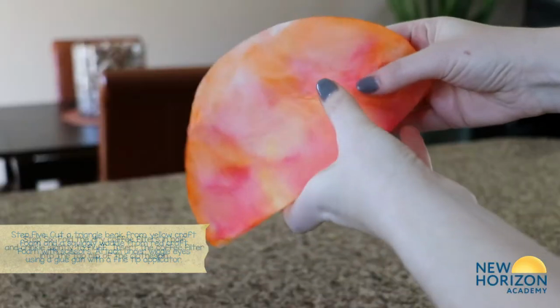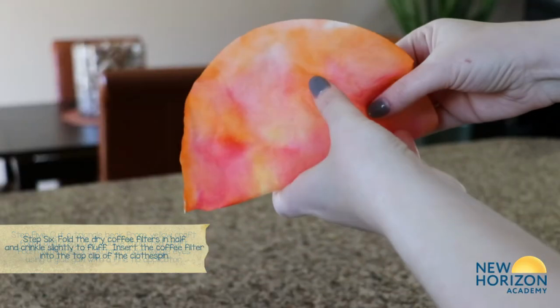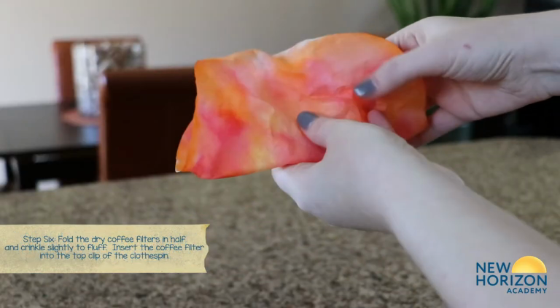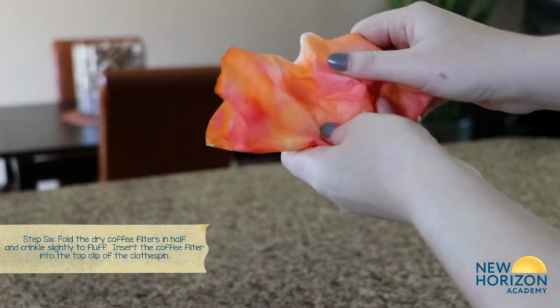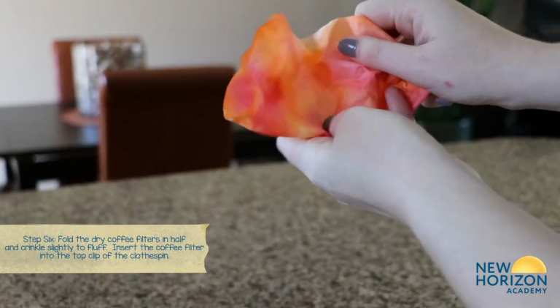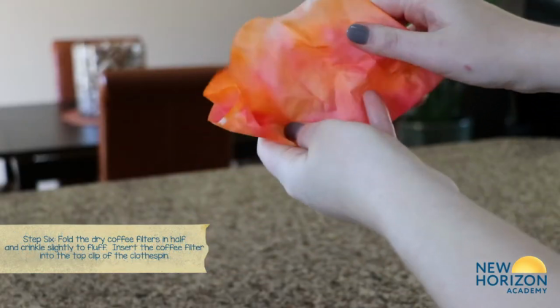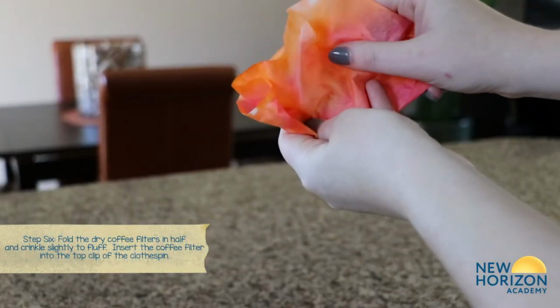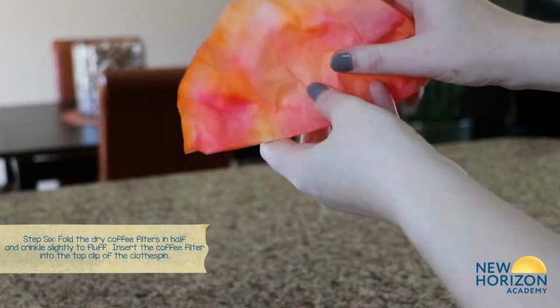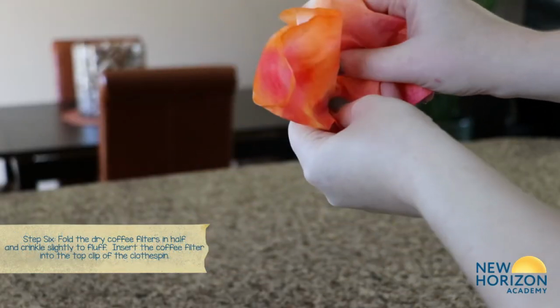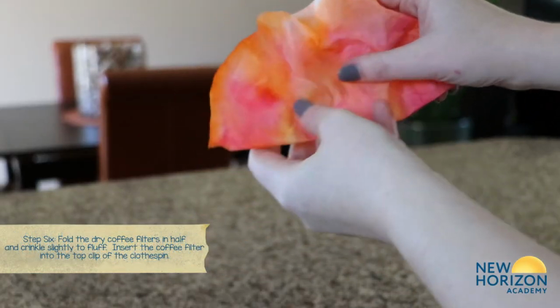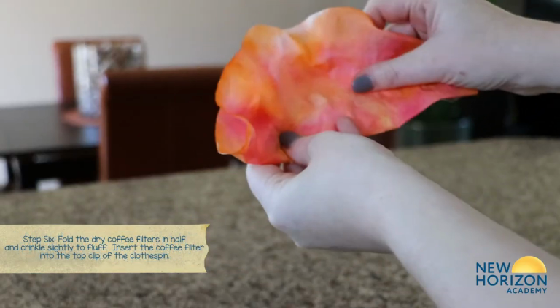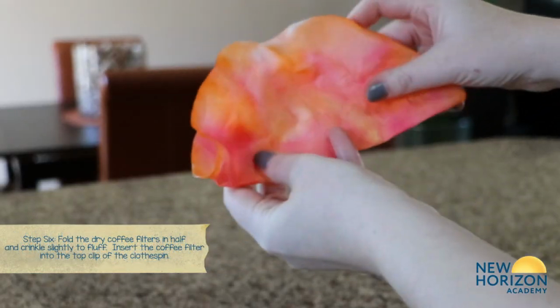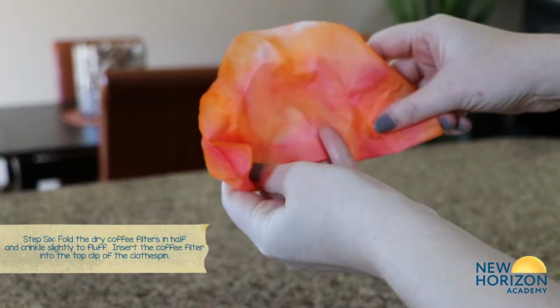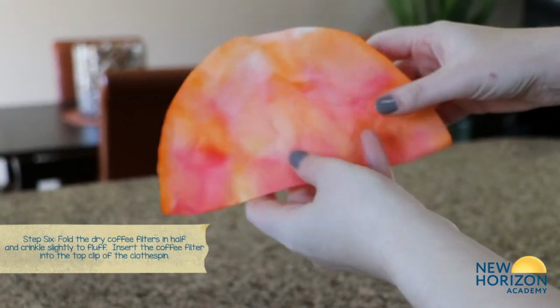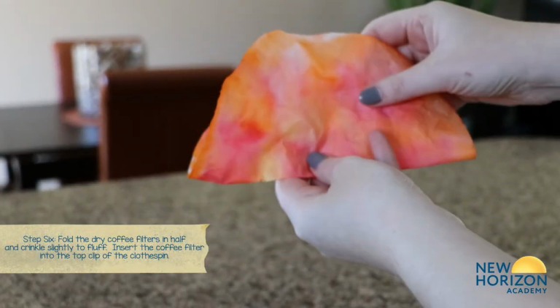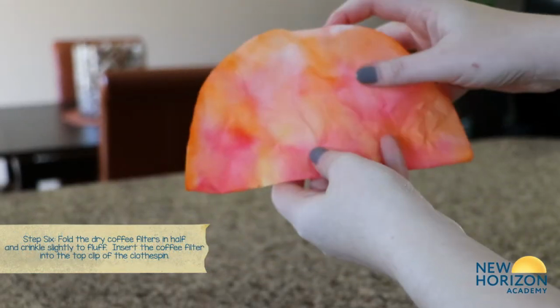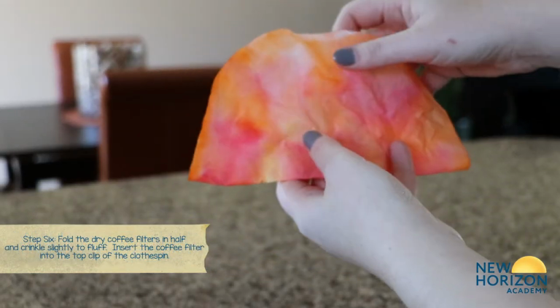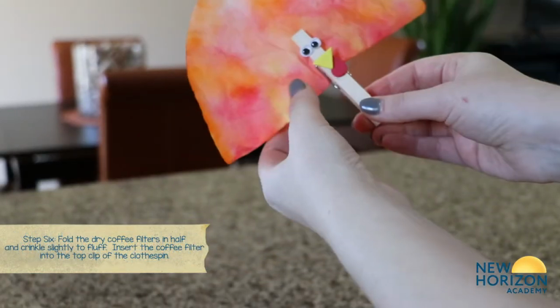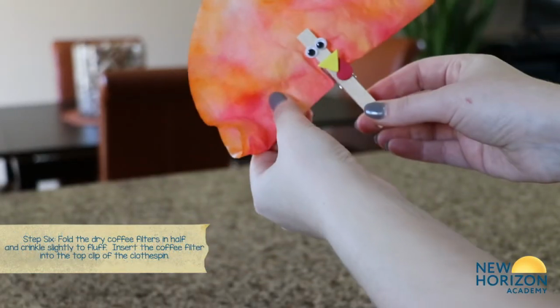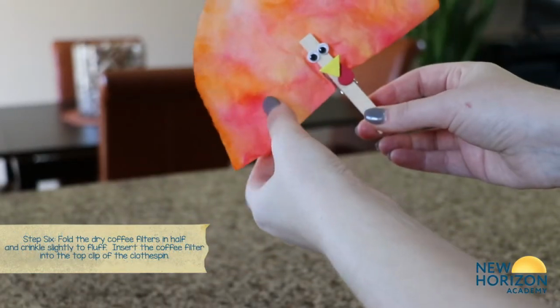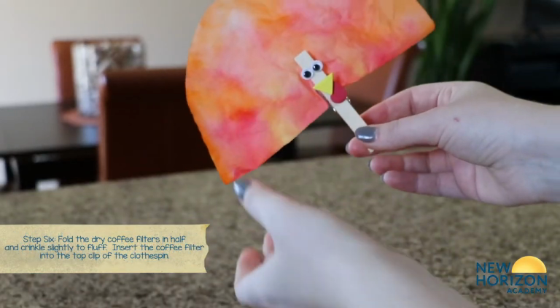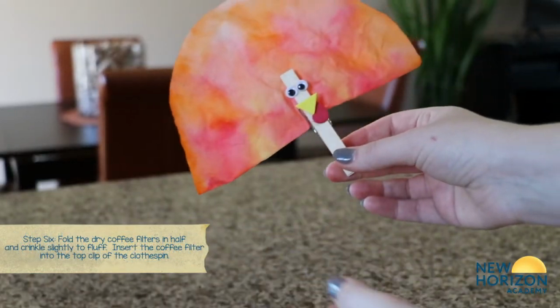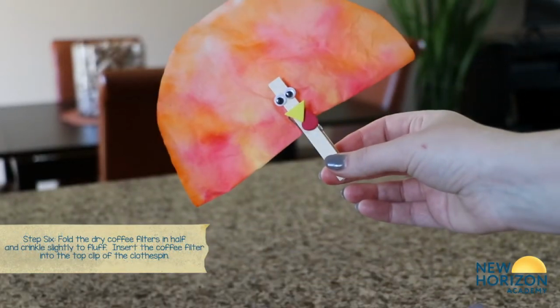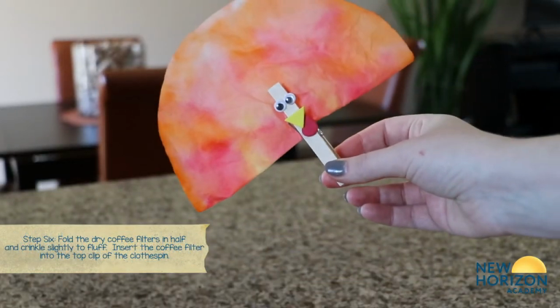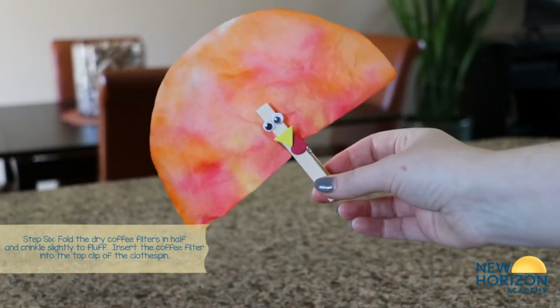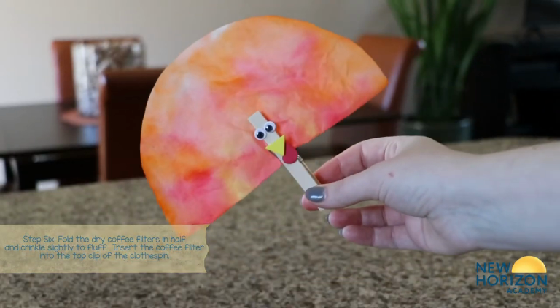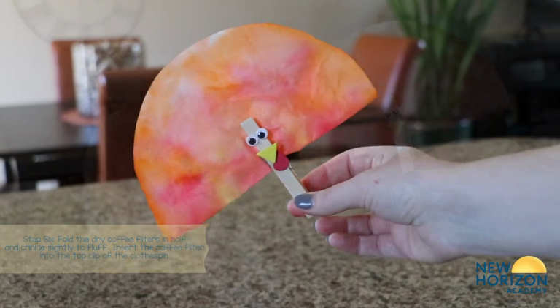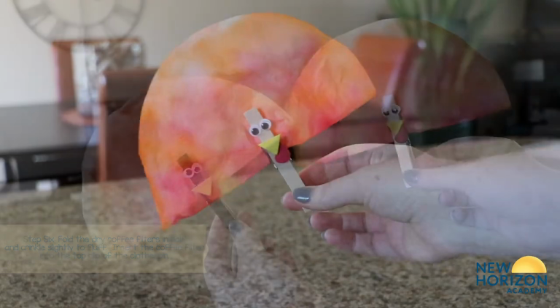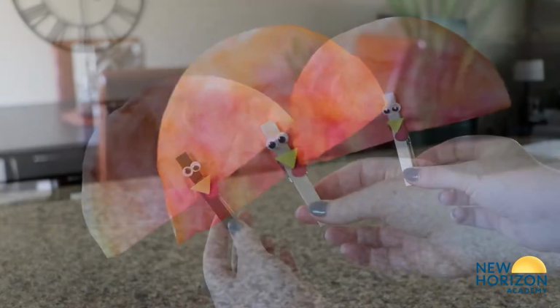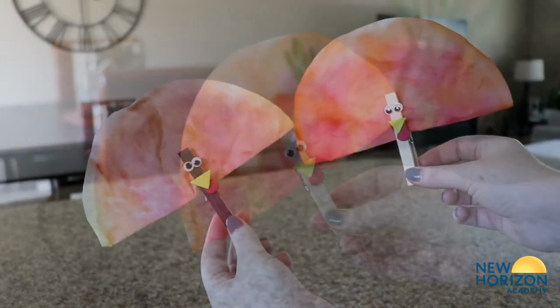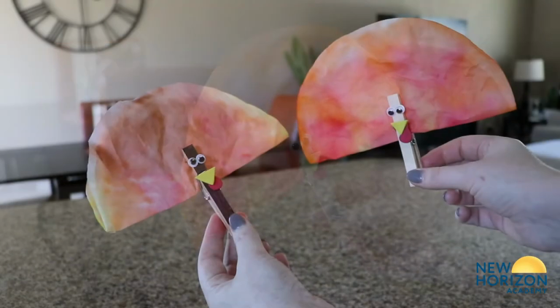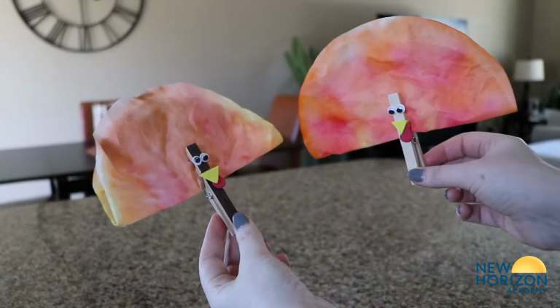Once the coffee filter is dry, lightly crinkle and insert into the clothespin. Isn't this cute?